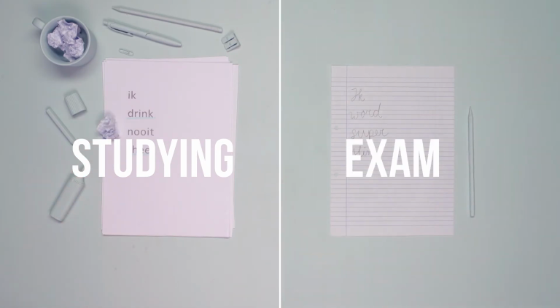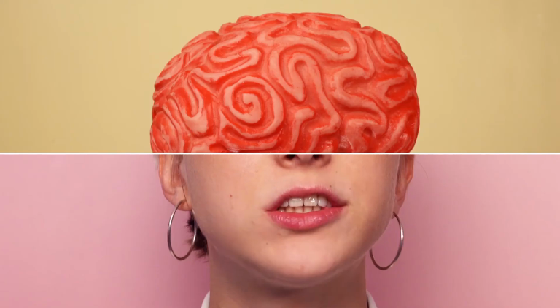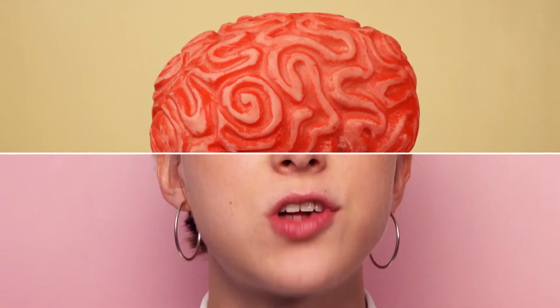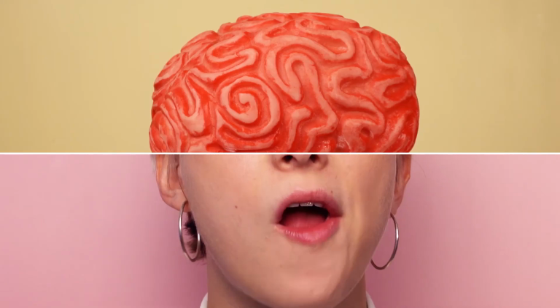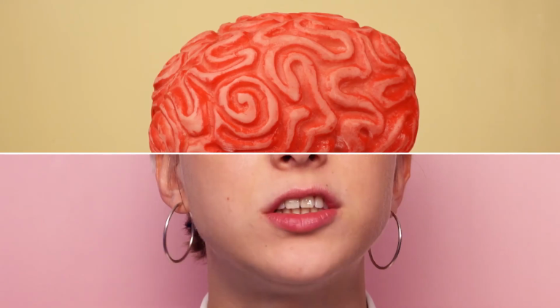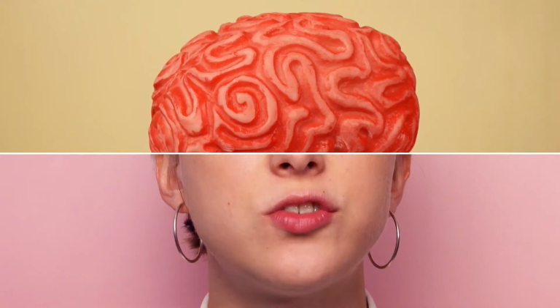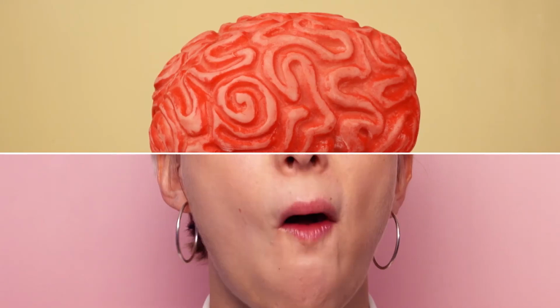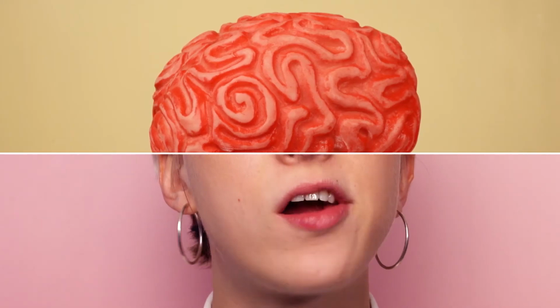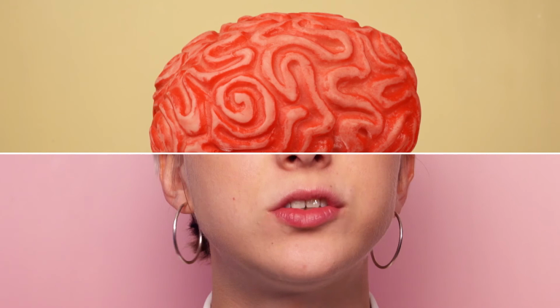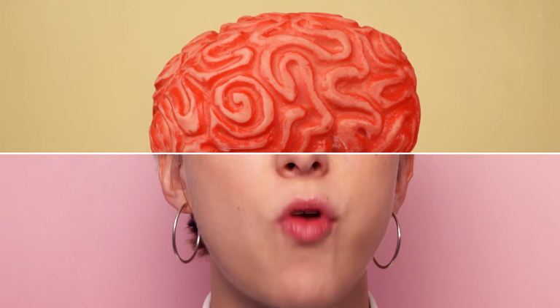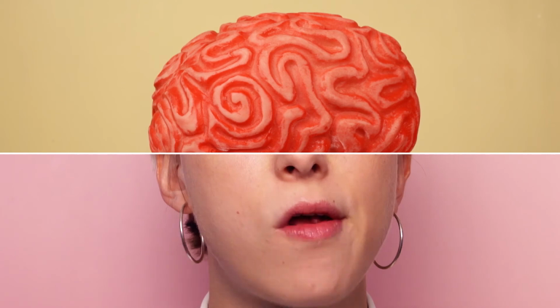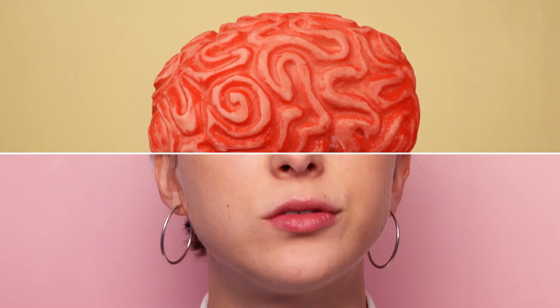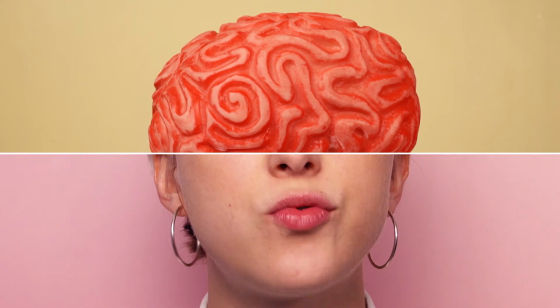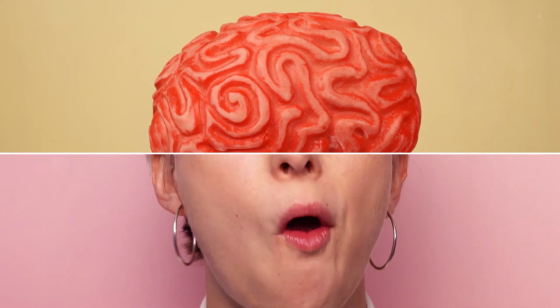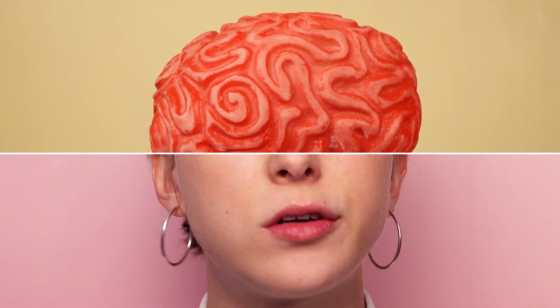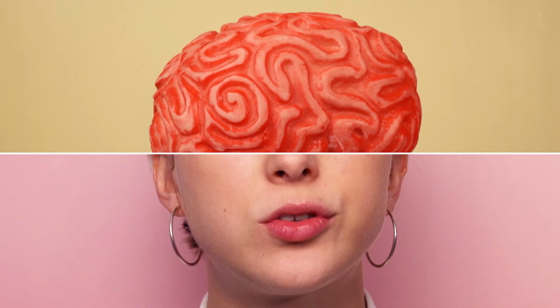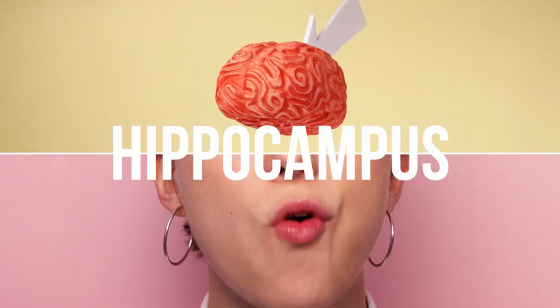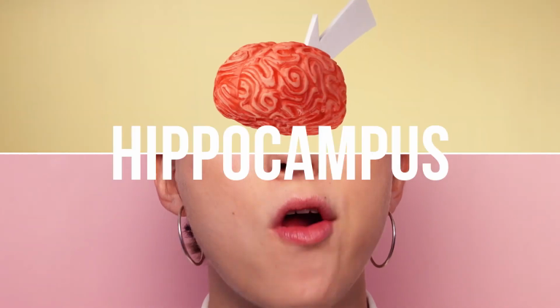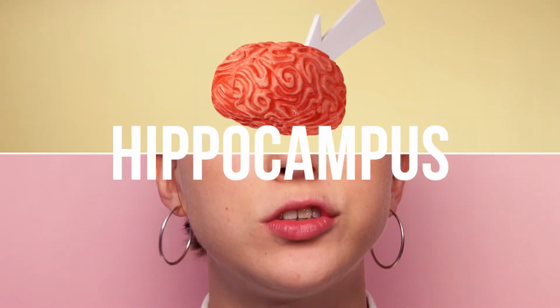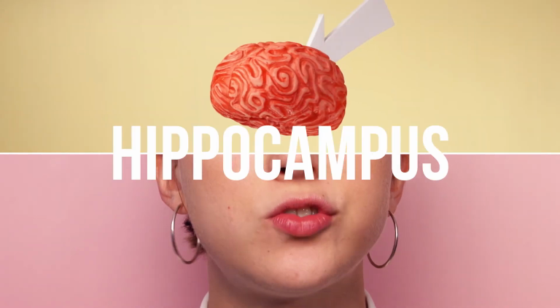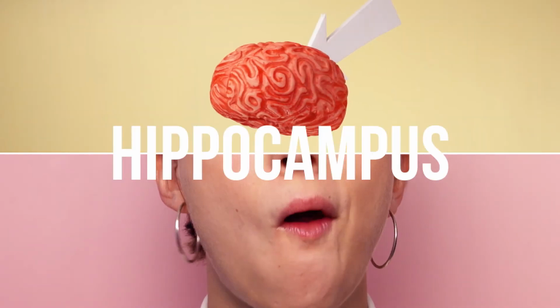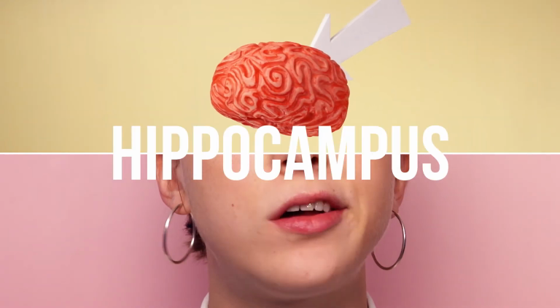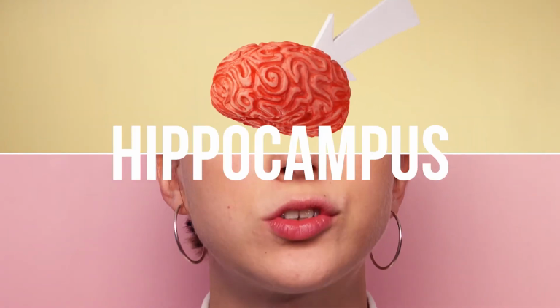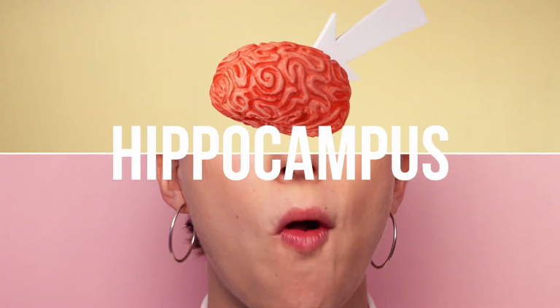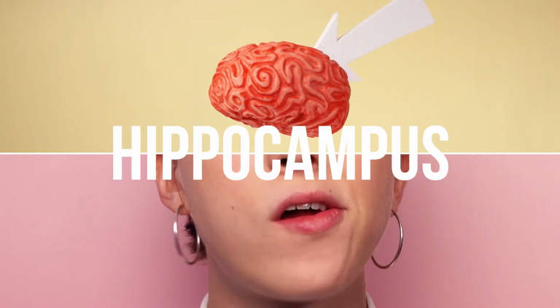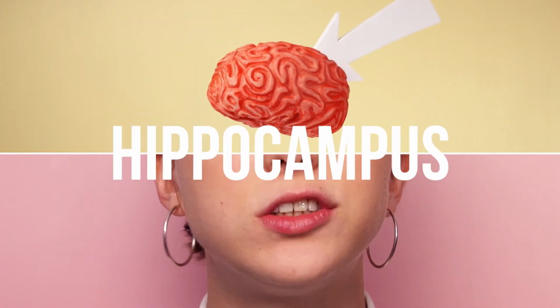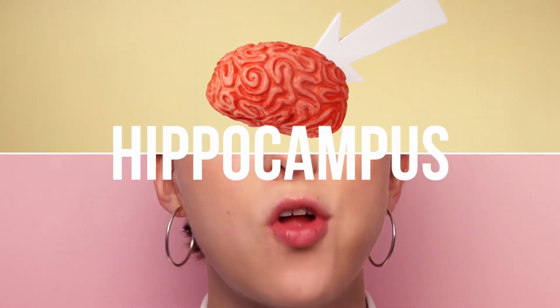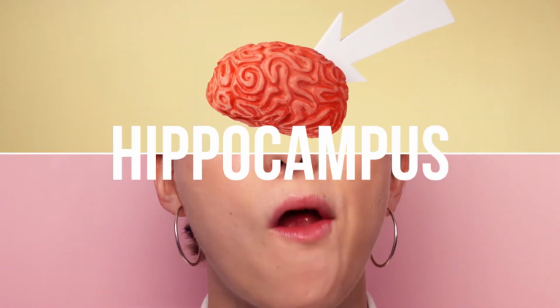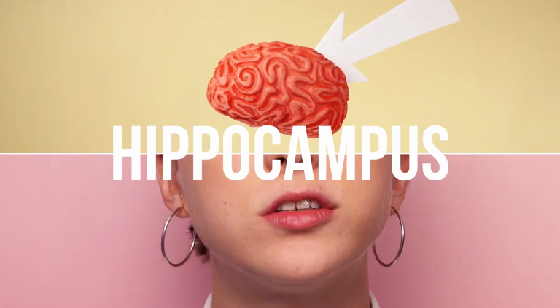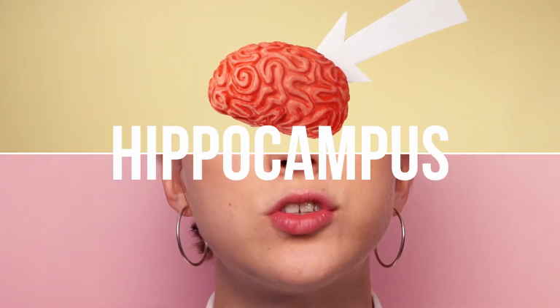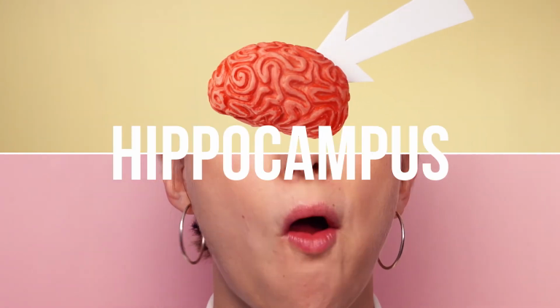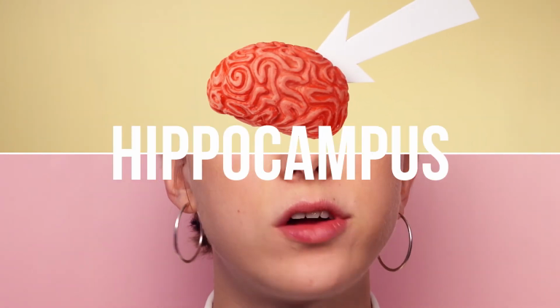Also, the chewing movement of the jaw triggers the hippocampus, the part of the brain that is in charge of memory.